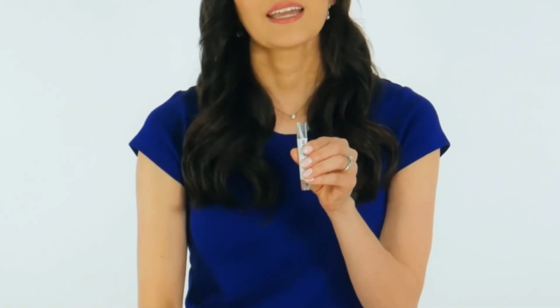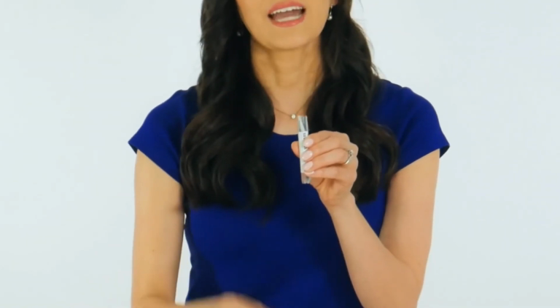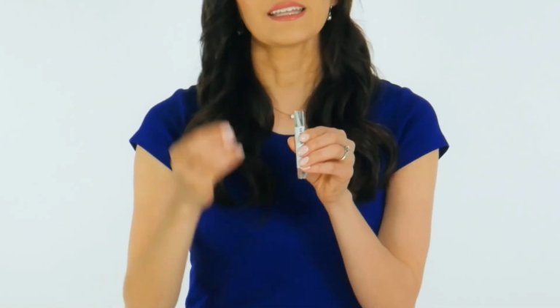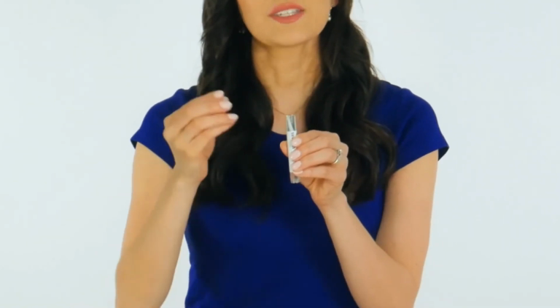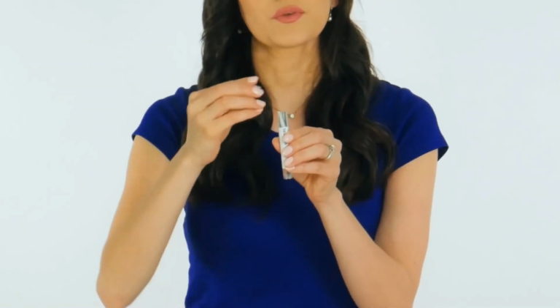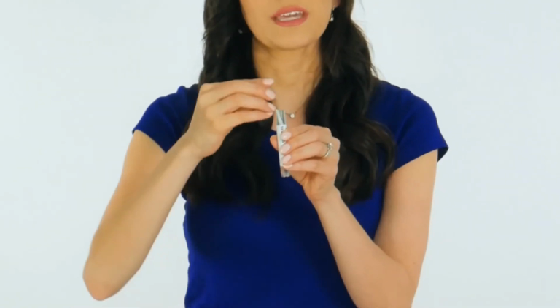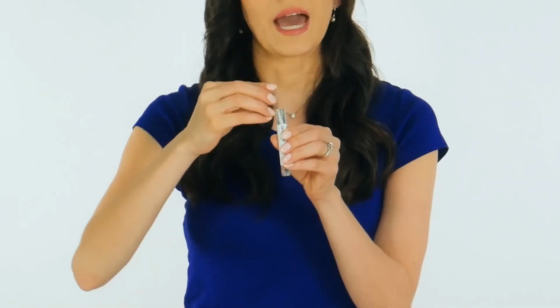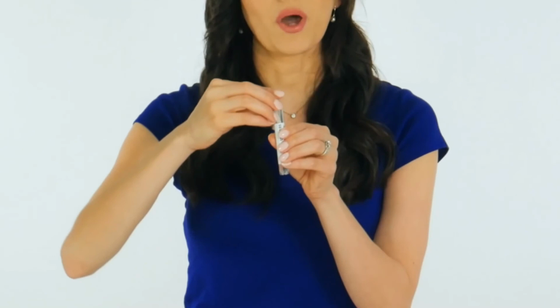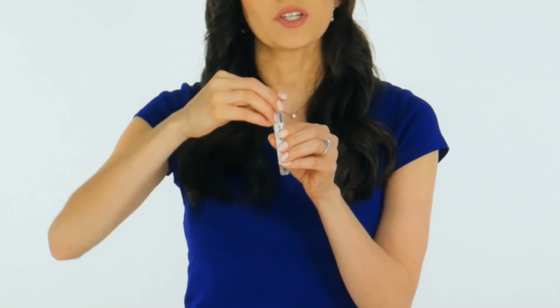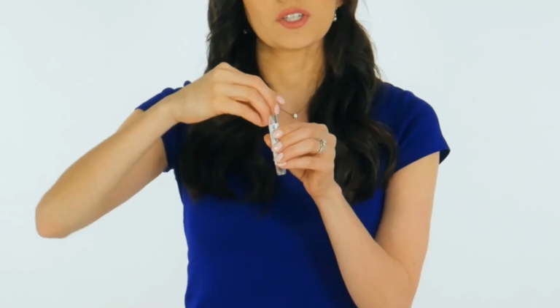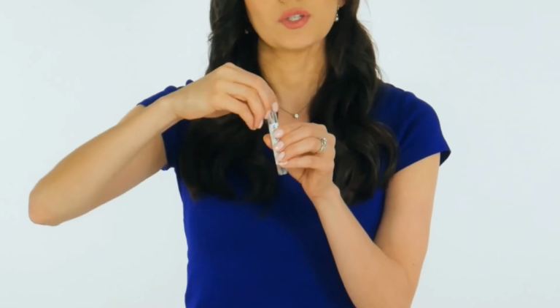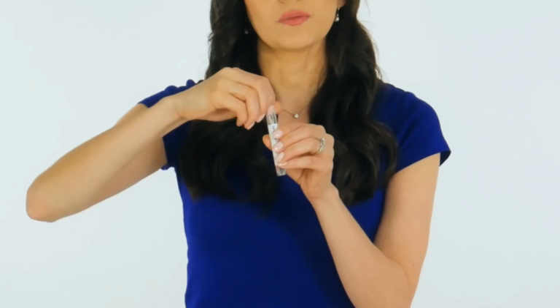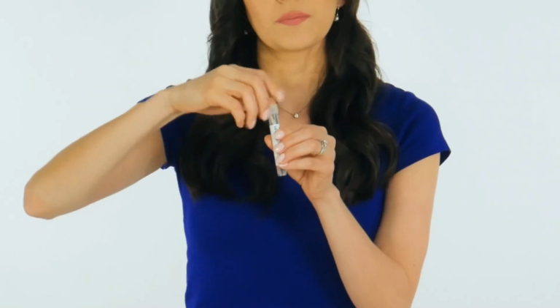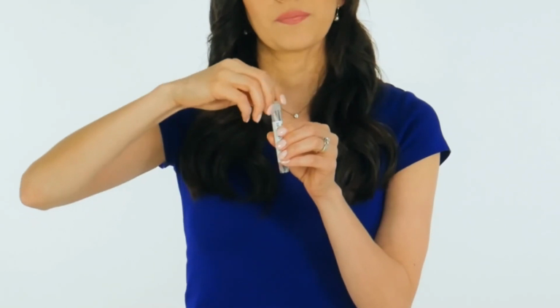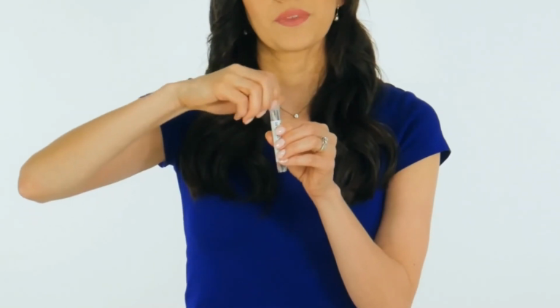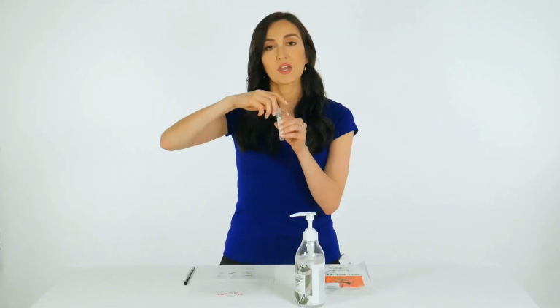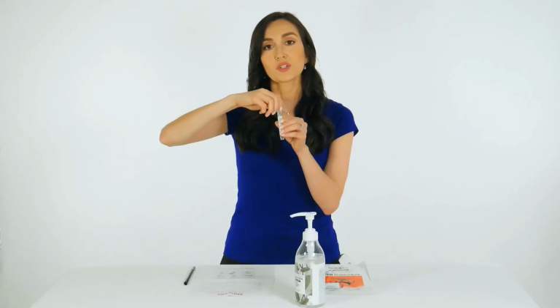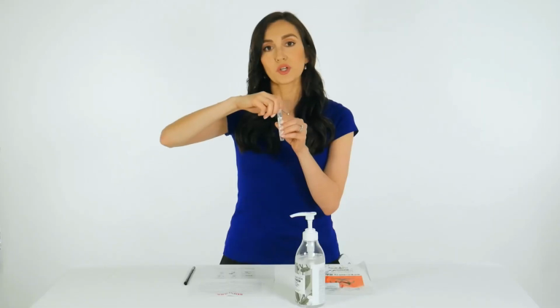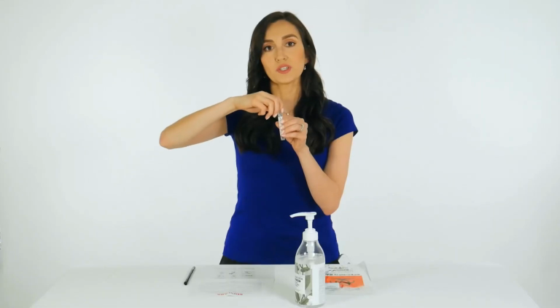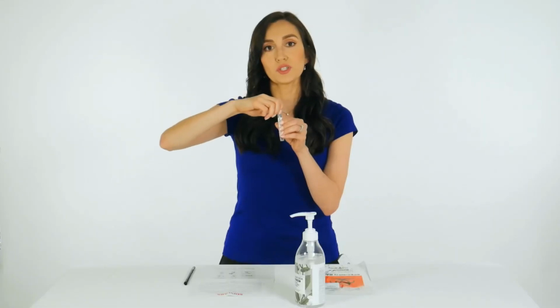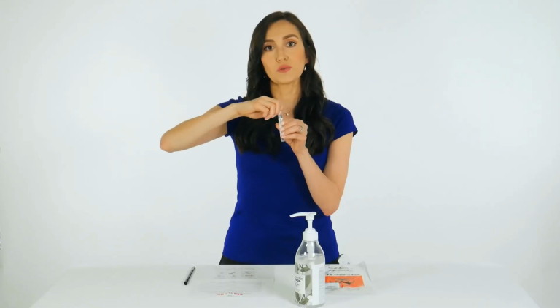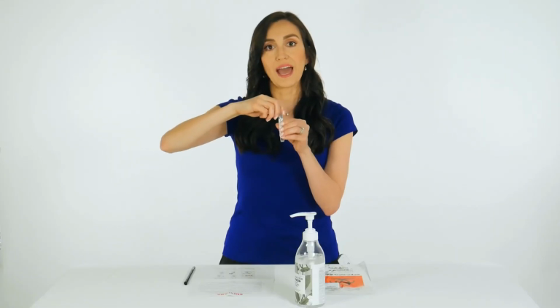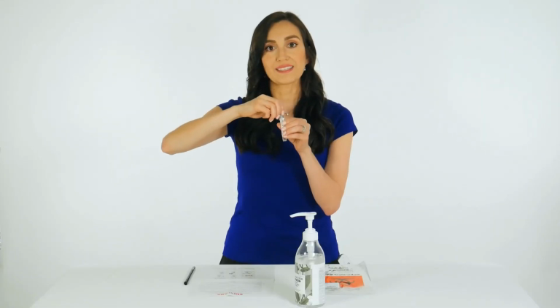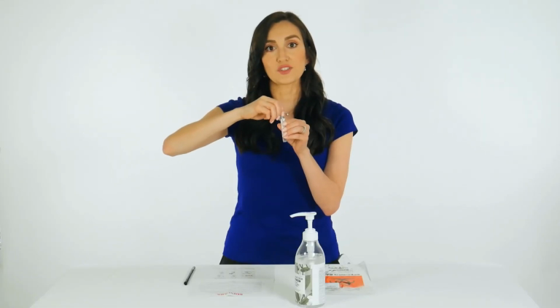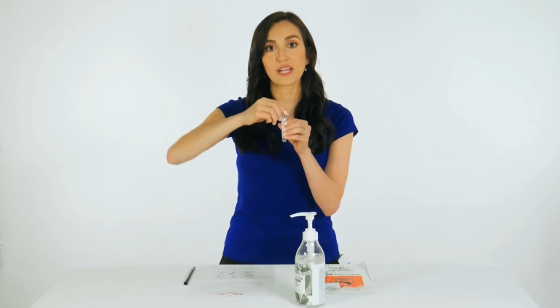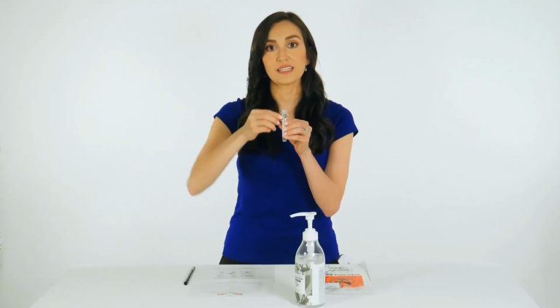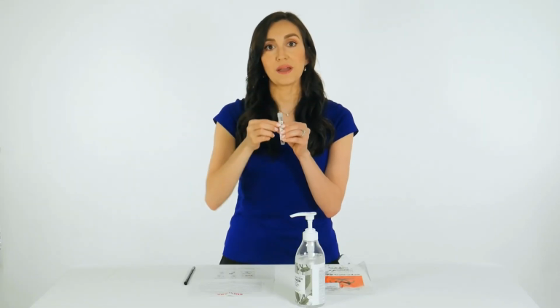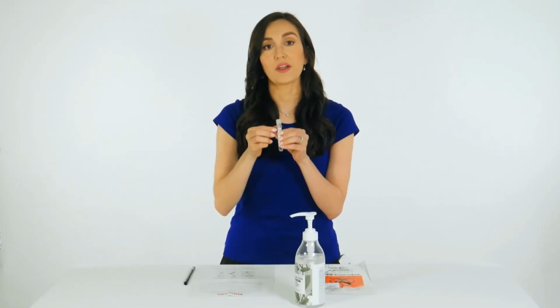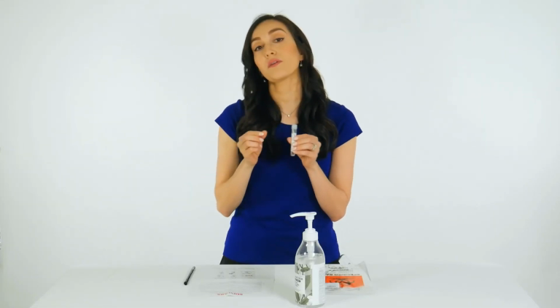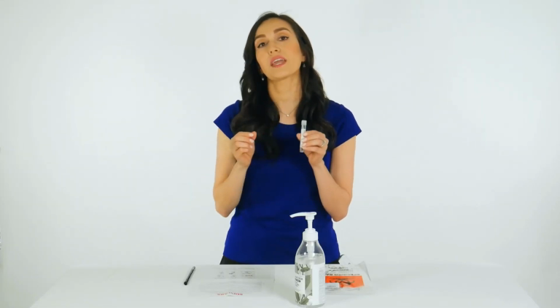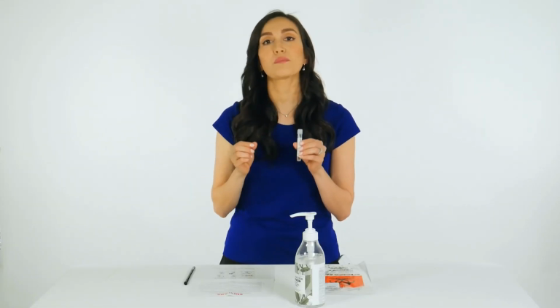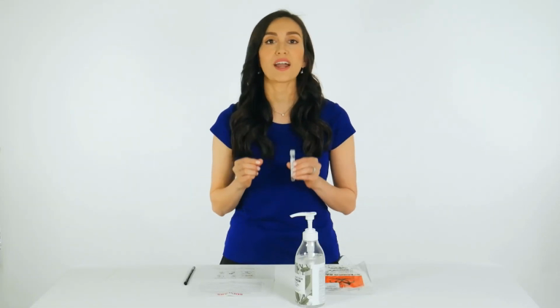Tightly screw the cap onto the tube. Return the tube as instructed by your health care provider.